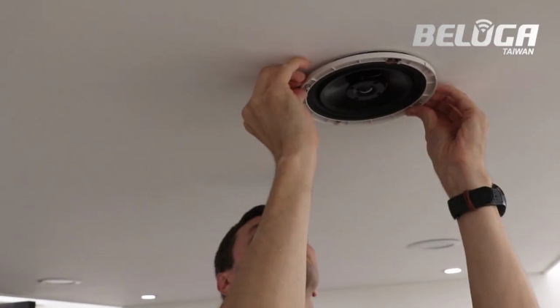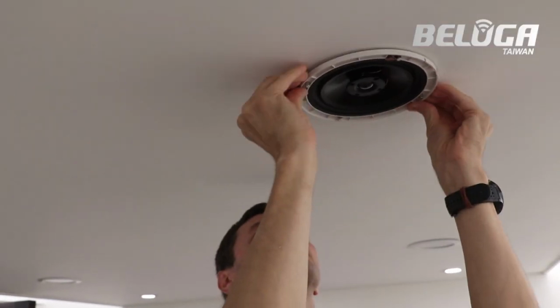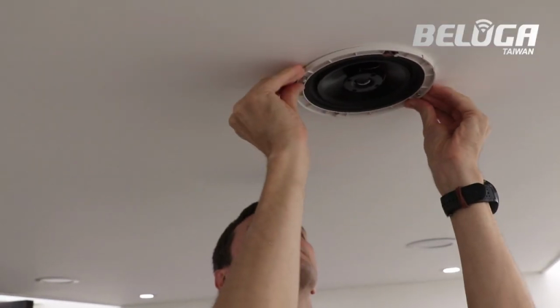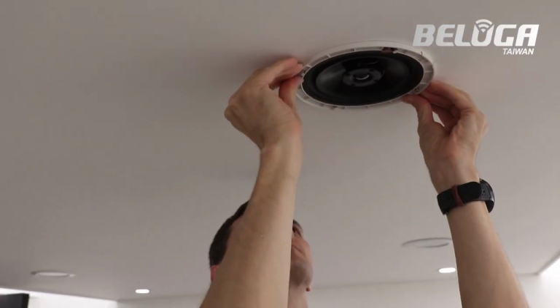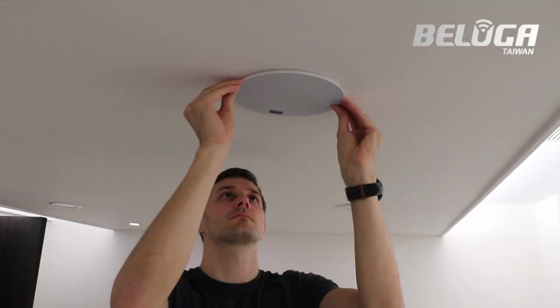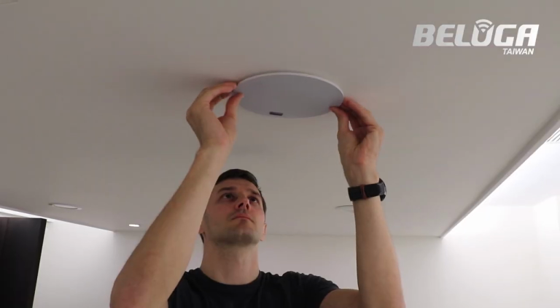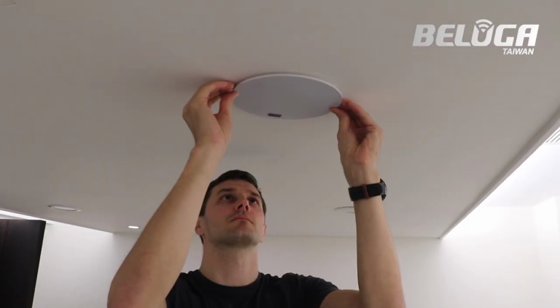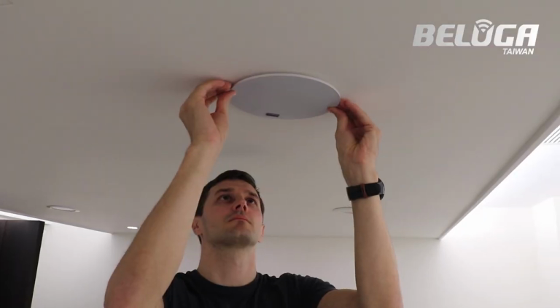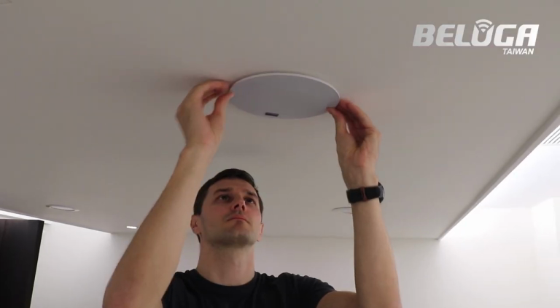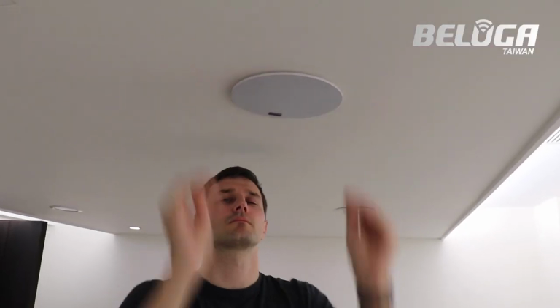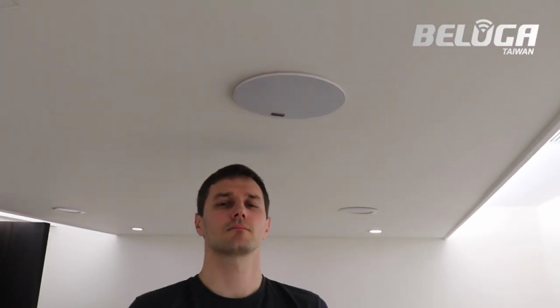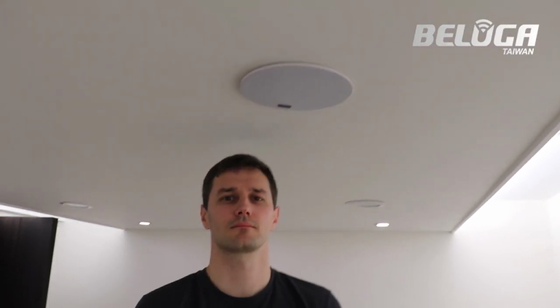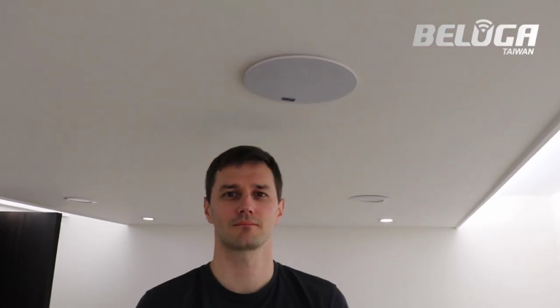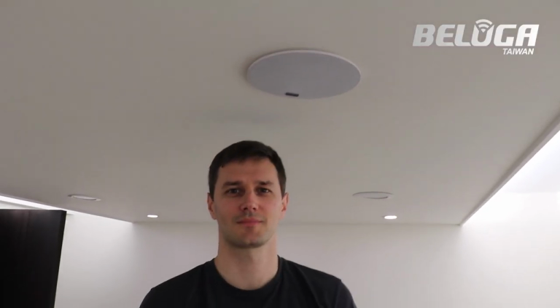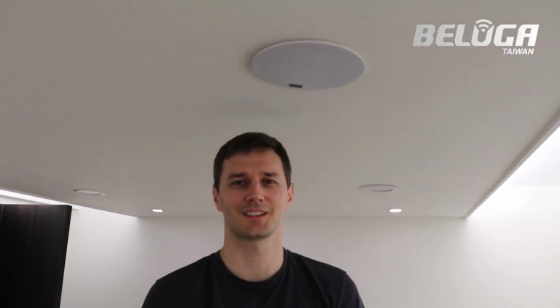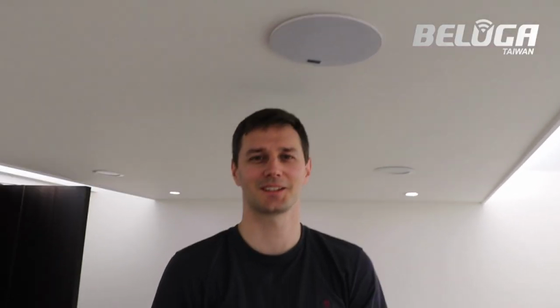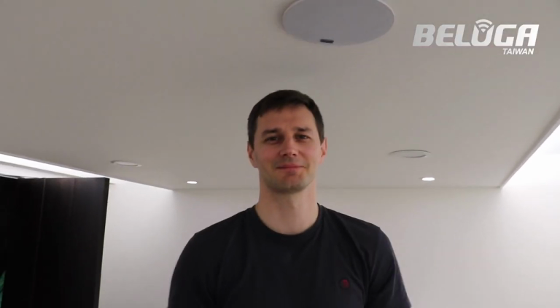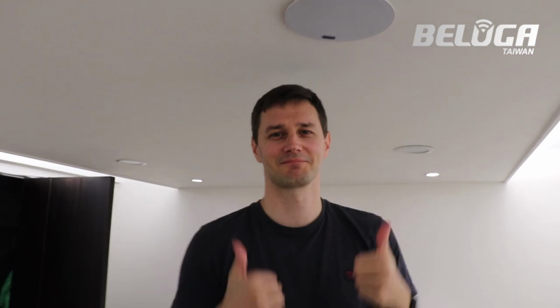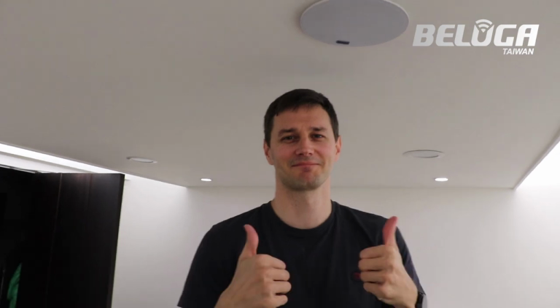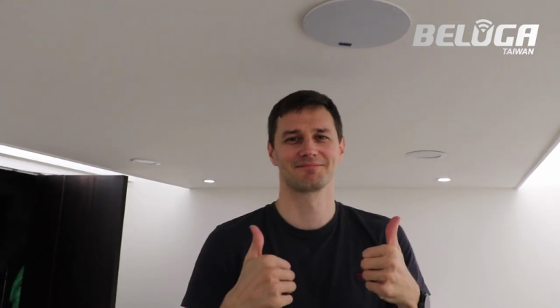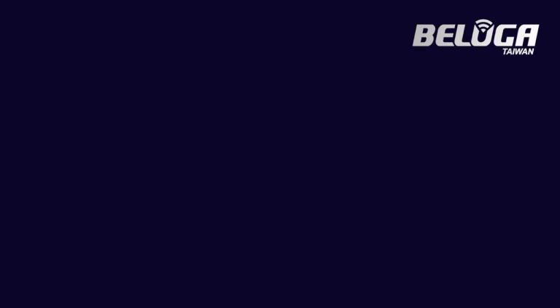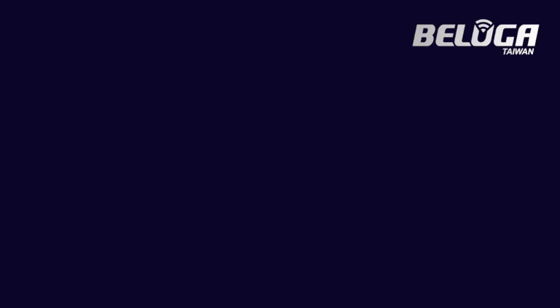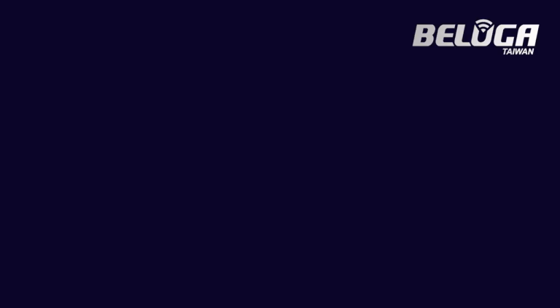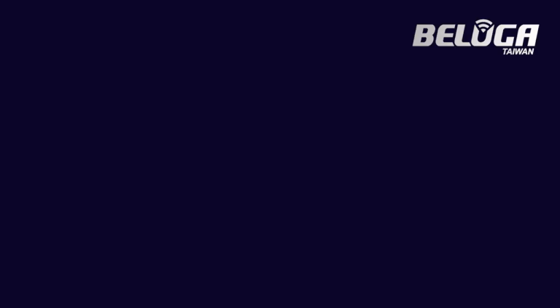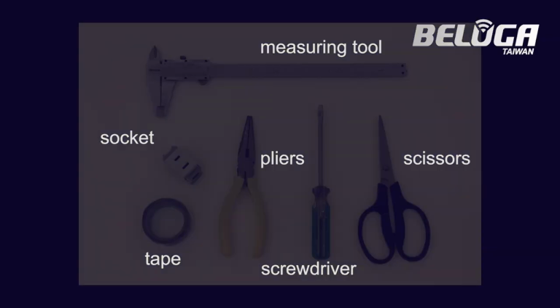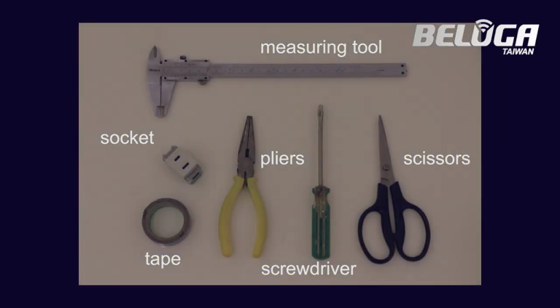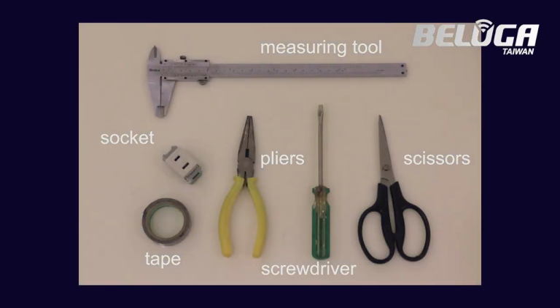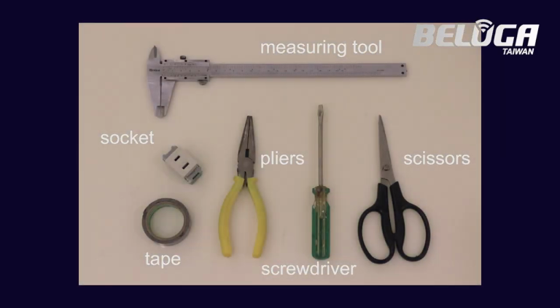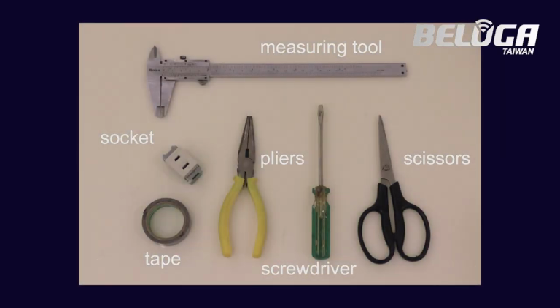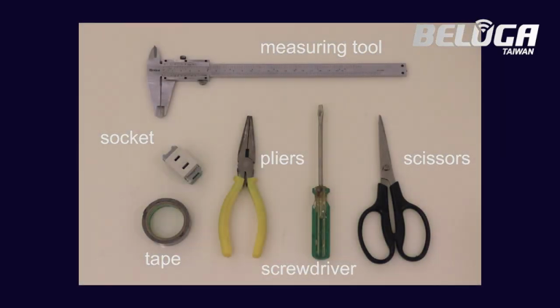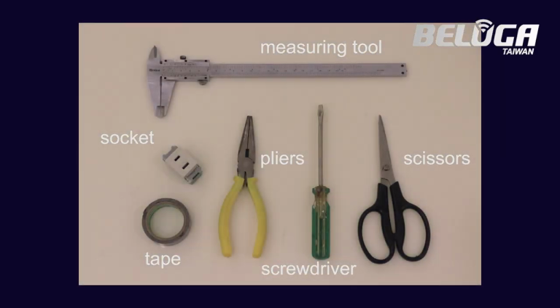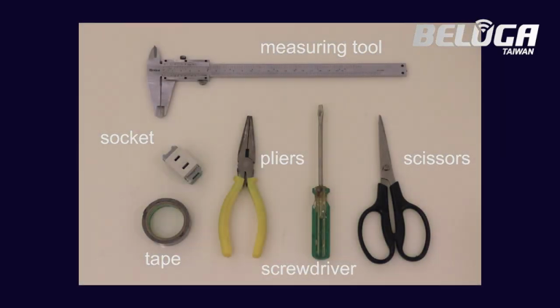Isn't that cool? Let's install it. These are all the tools you need.